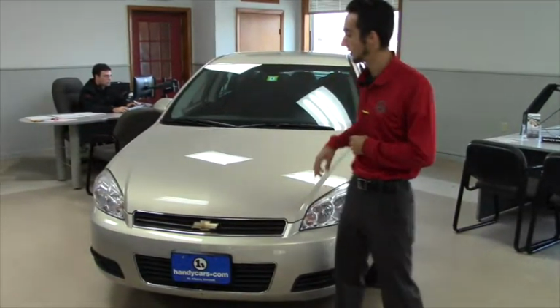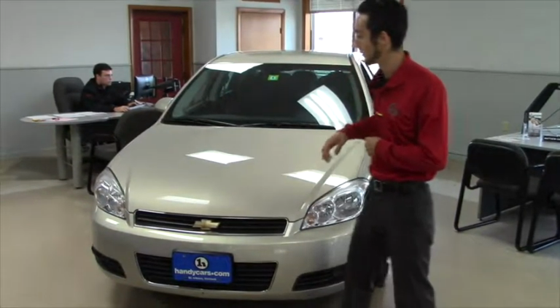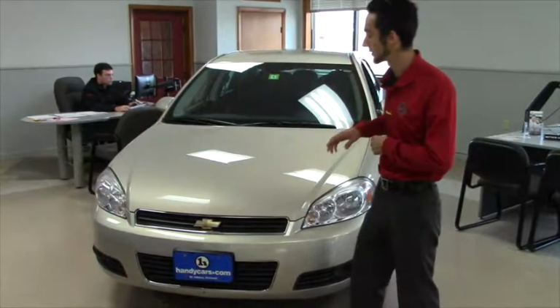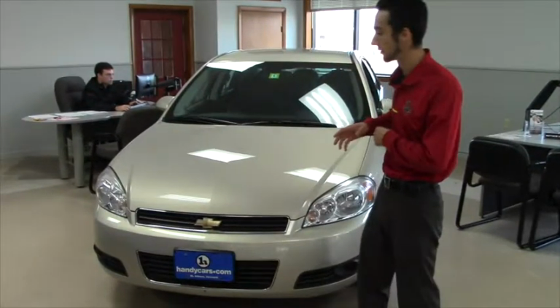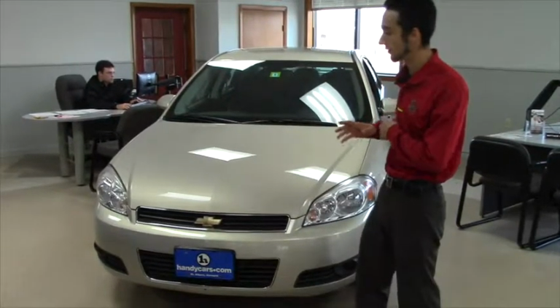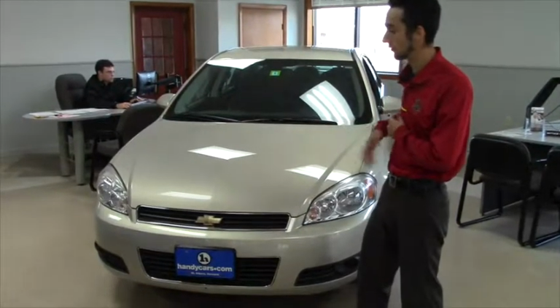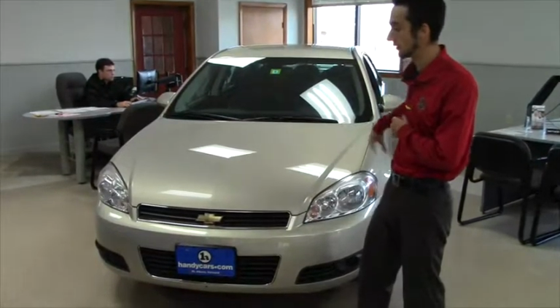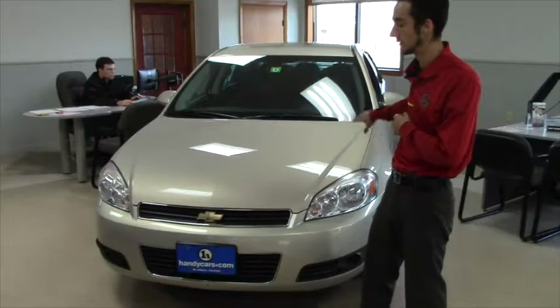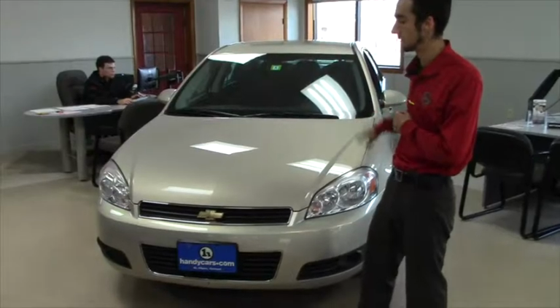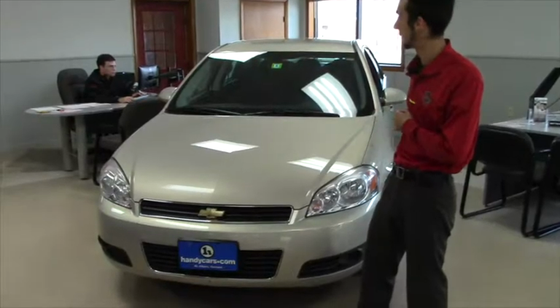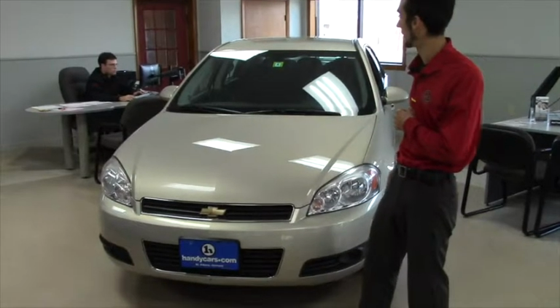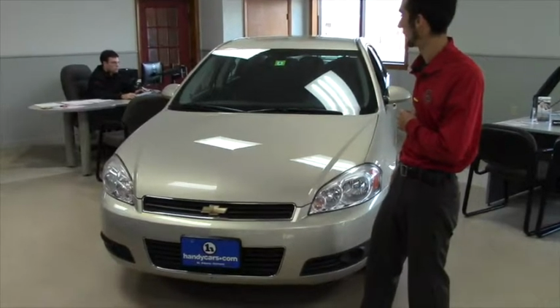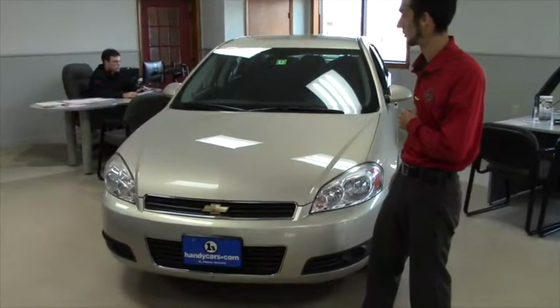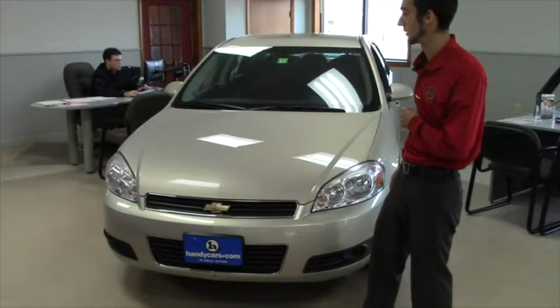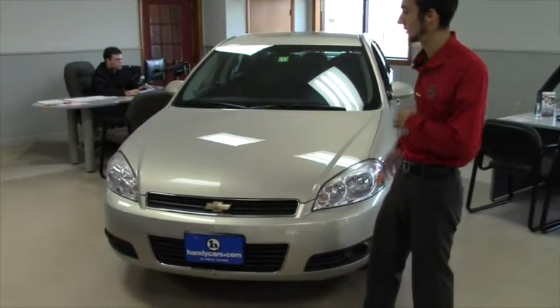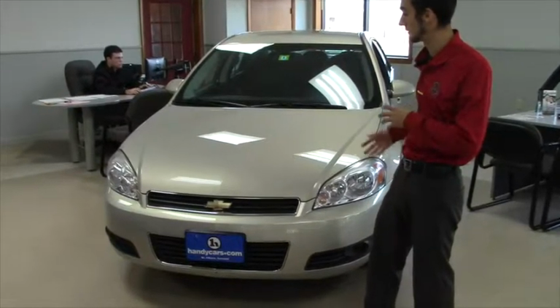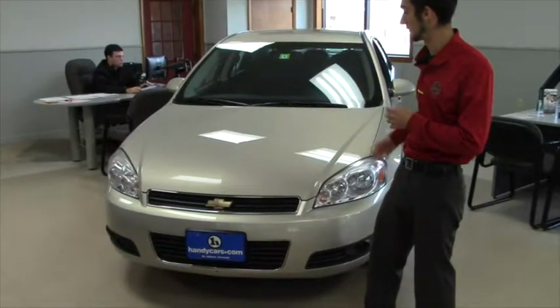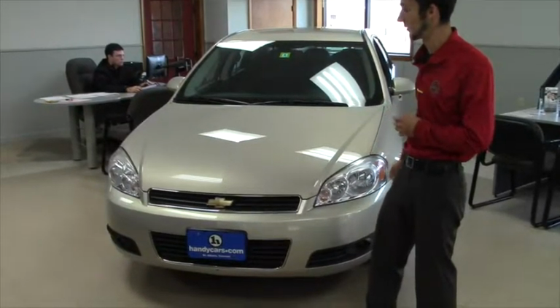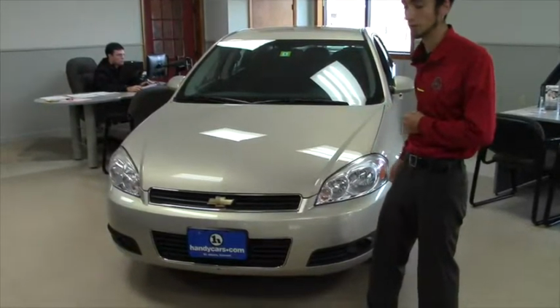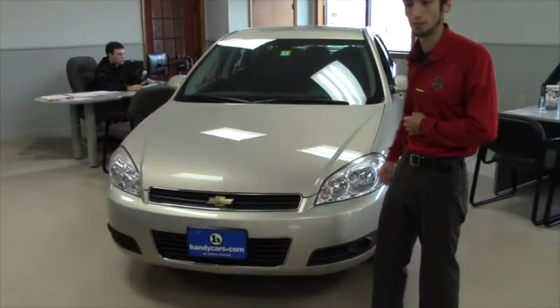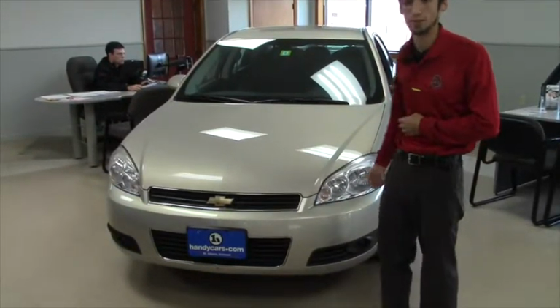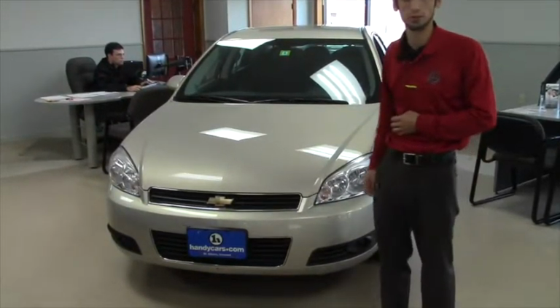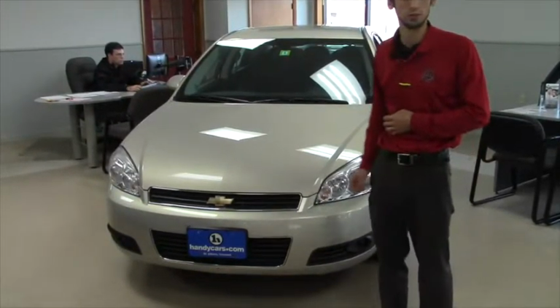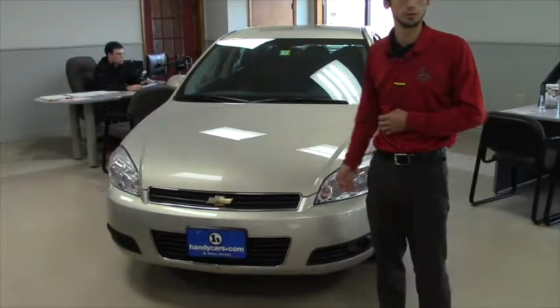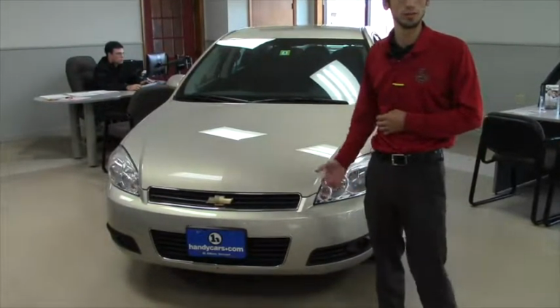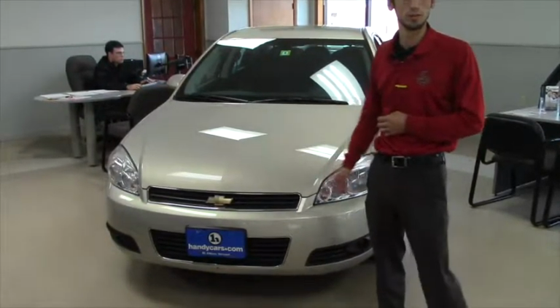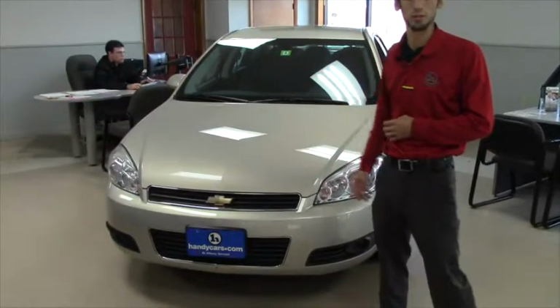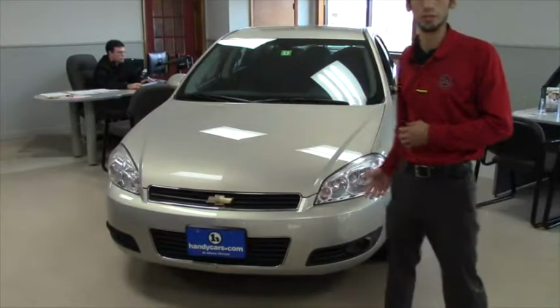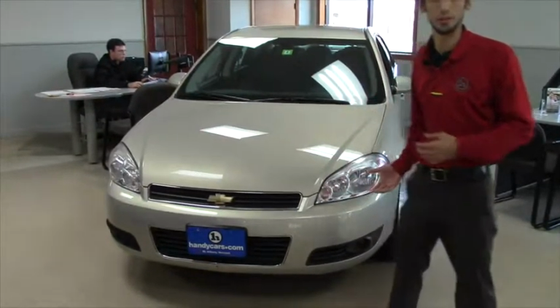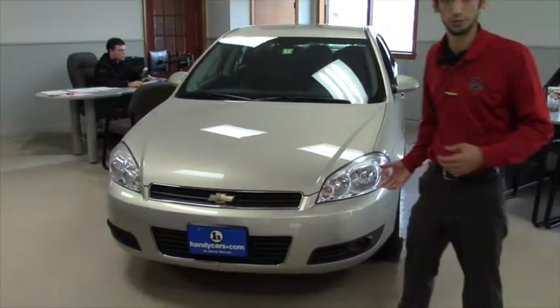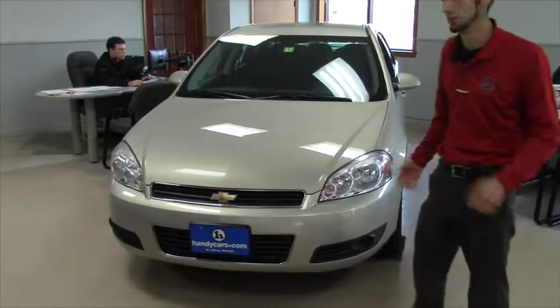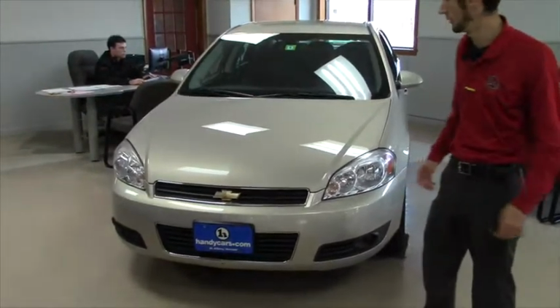I'm just going to go over the Impala real quick — it is a very clean vehicle, clean enough to be in our showroom.